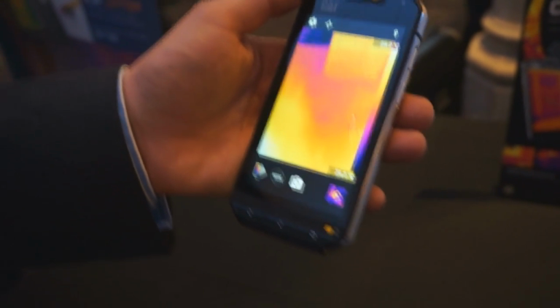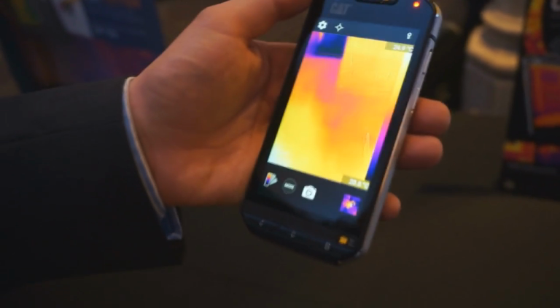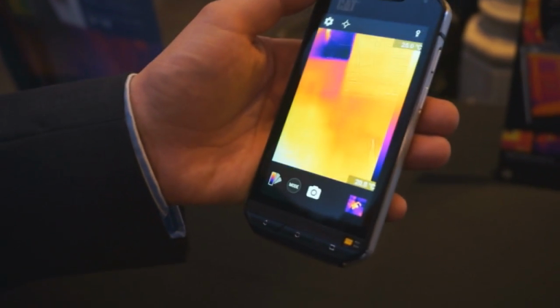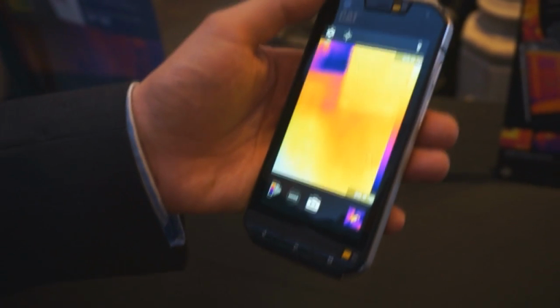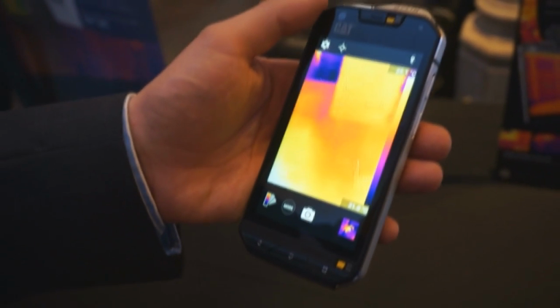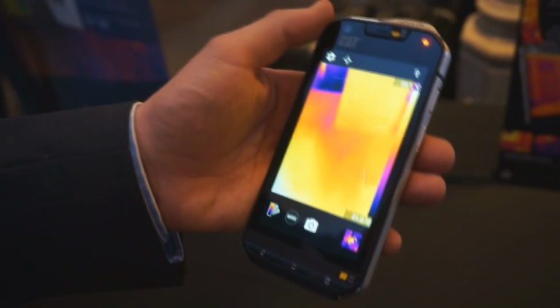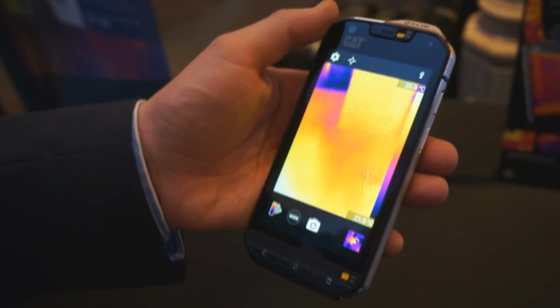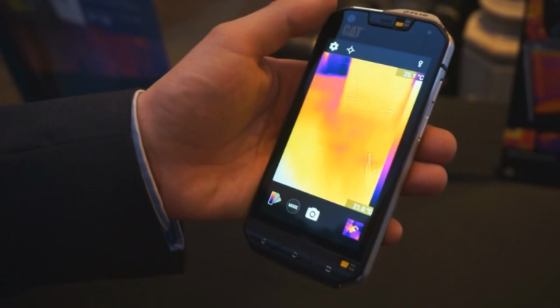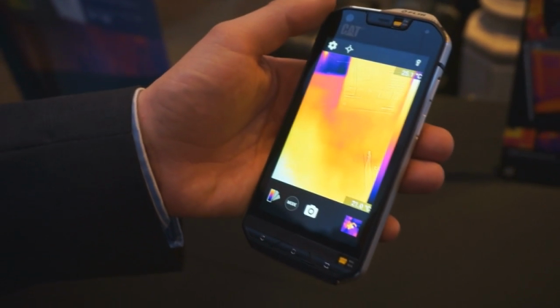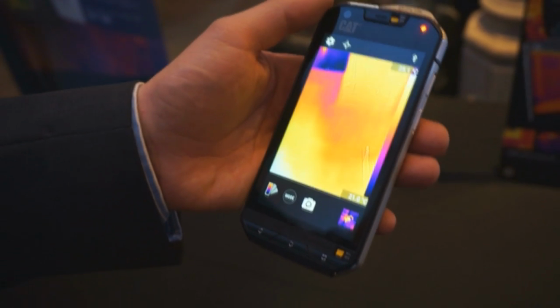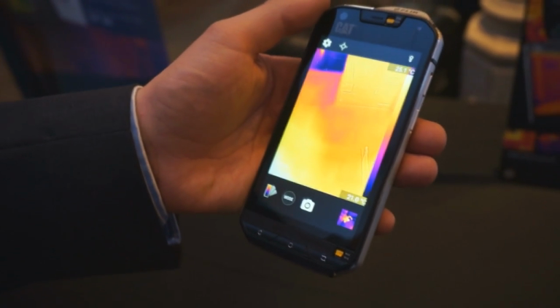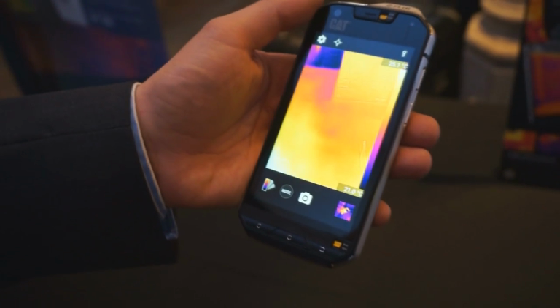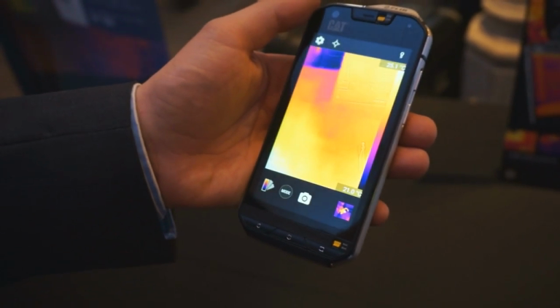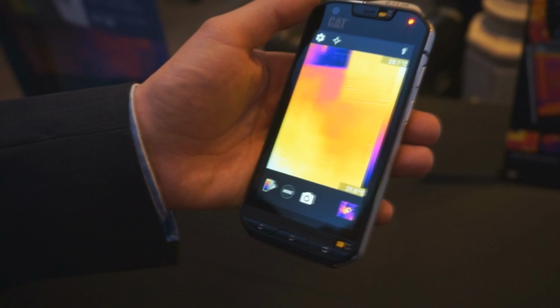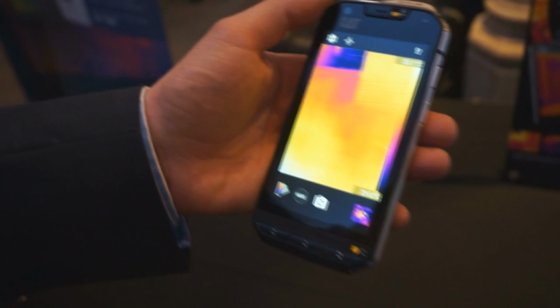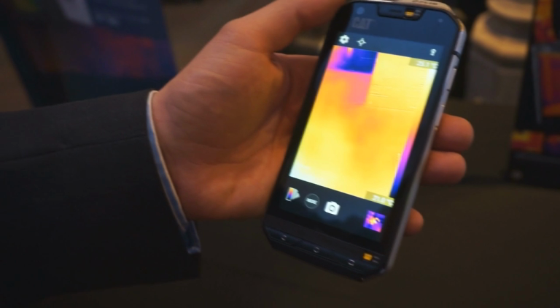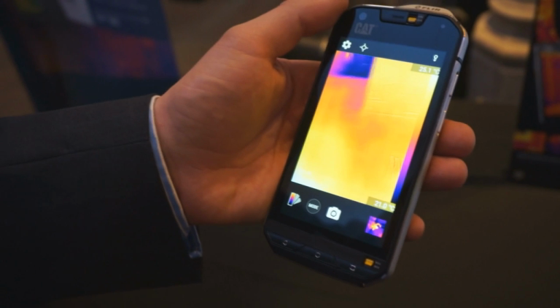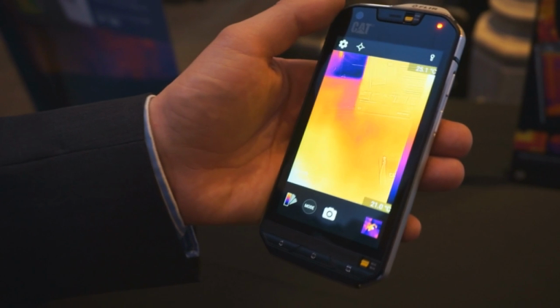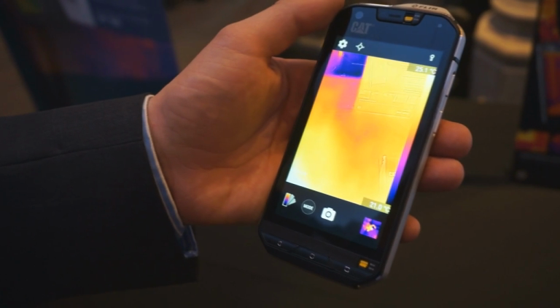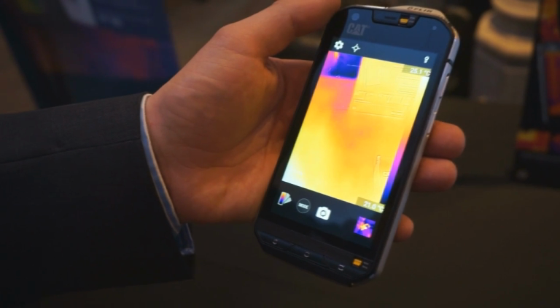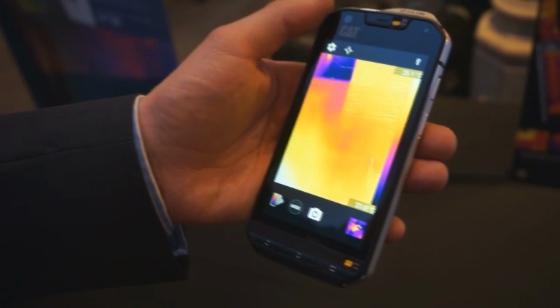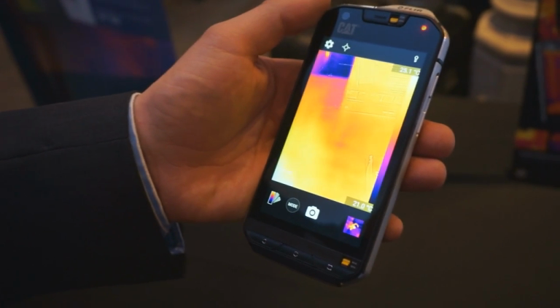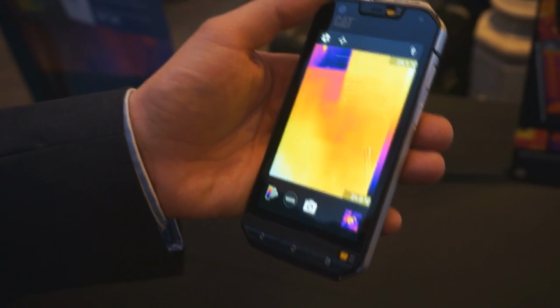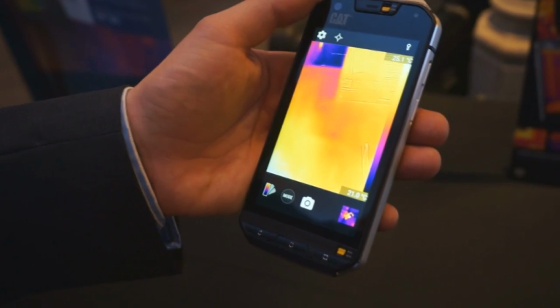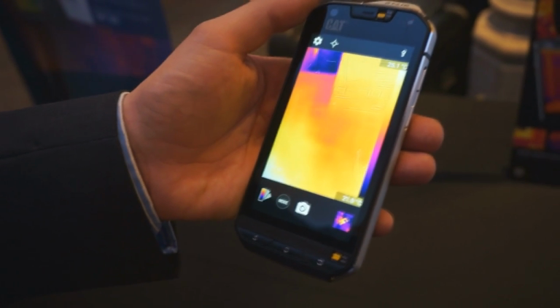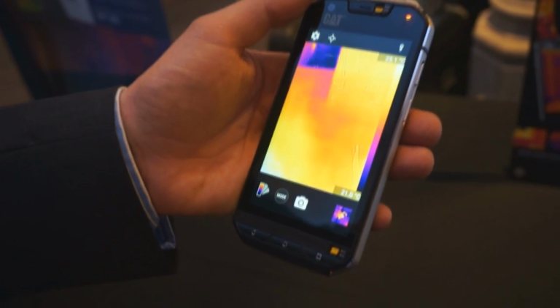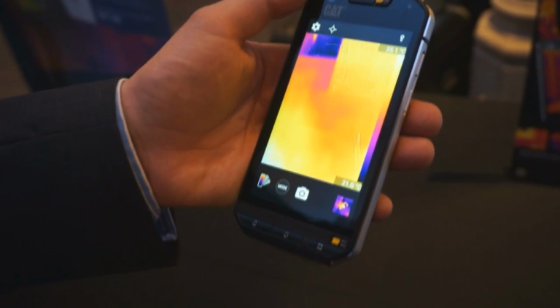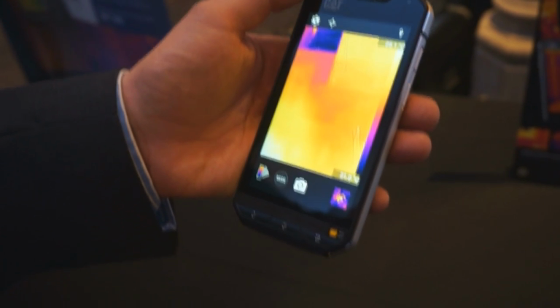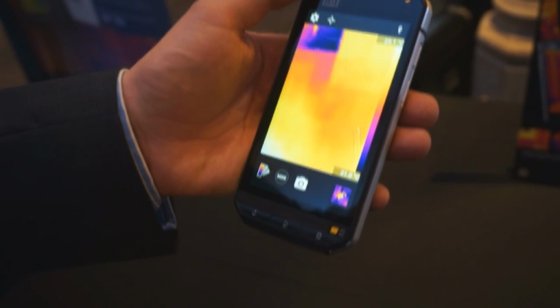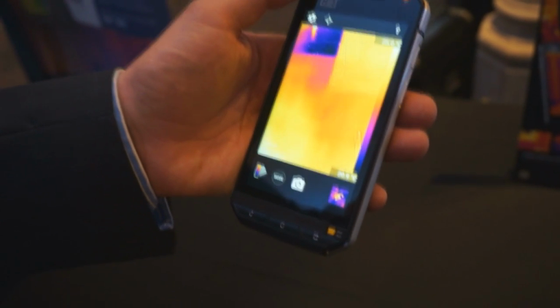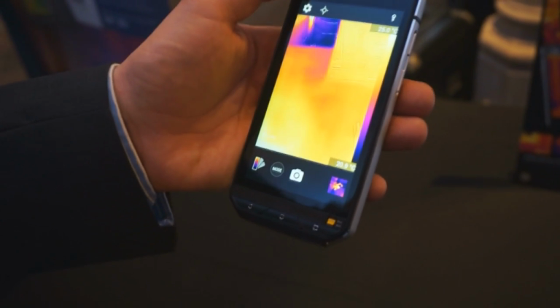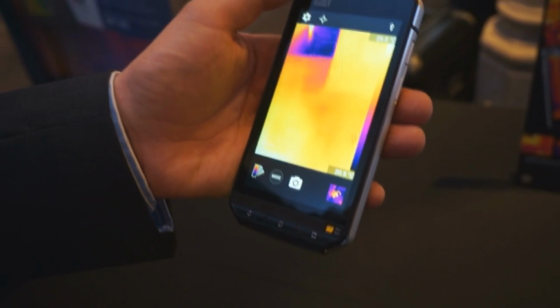Aside from all of that, we've added two great features. Firstly, it's the most waterproof smartphone in the world, capable of going to depths of 5 metres for up to an hour.